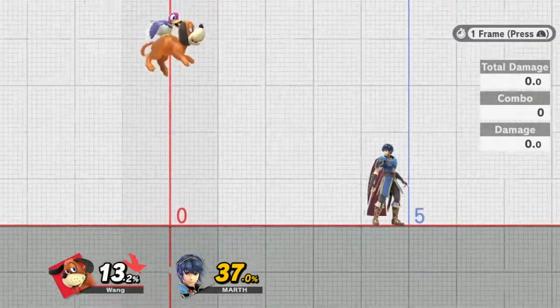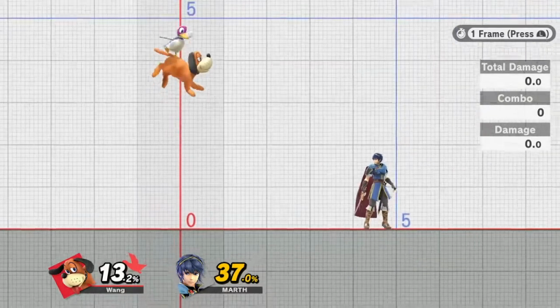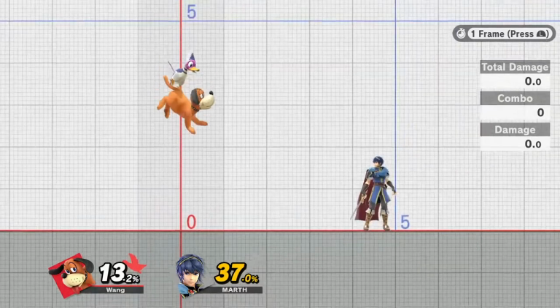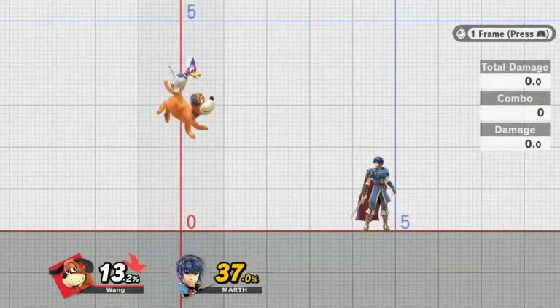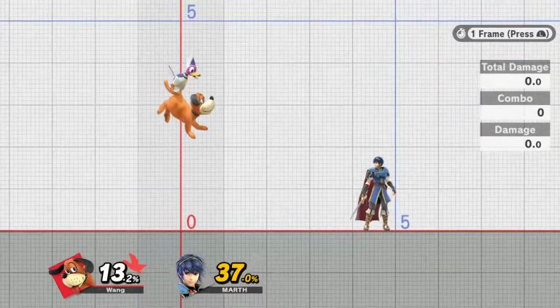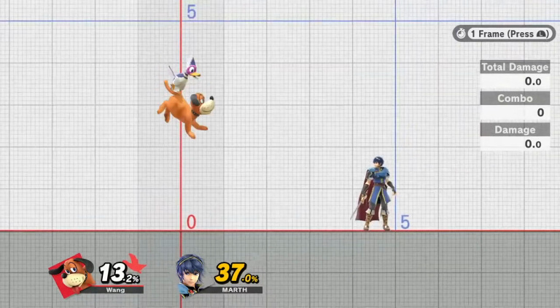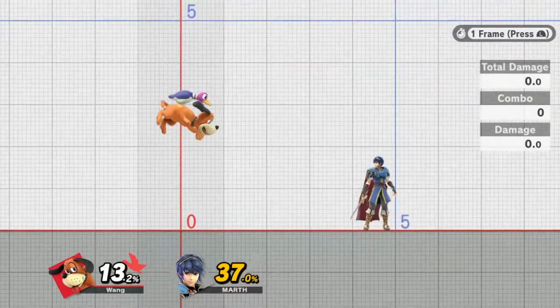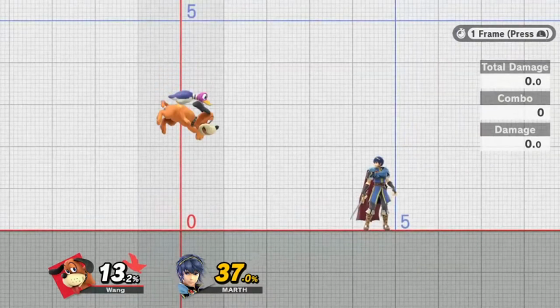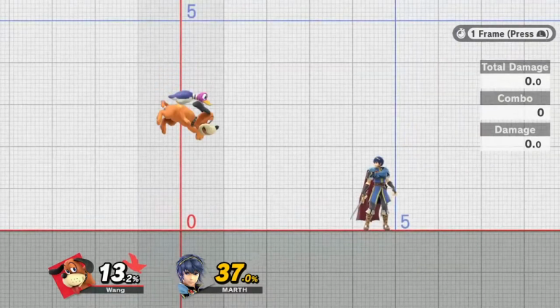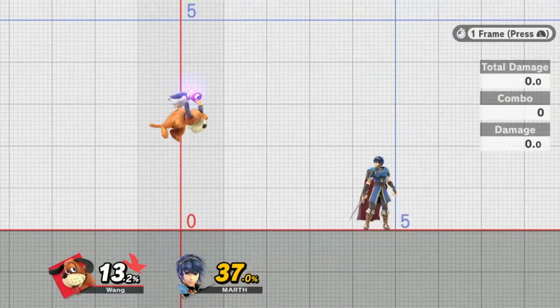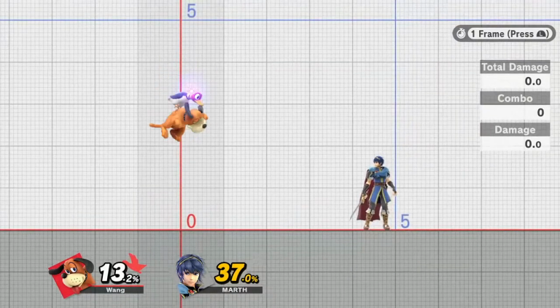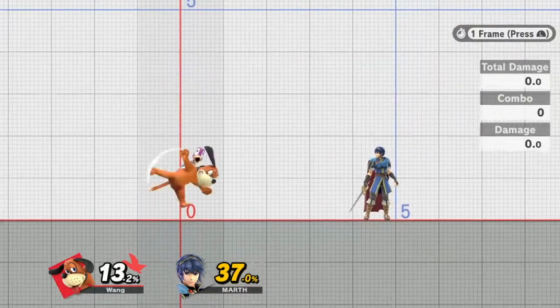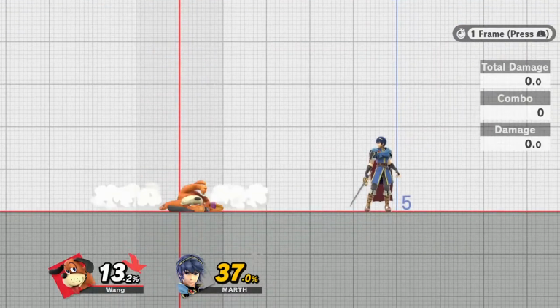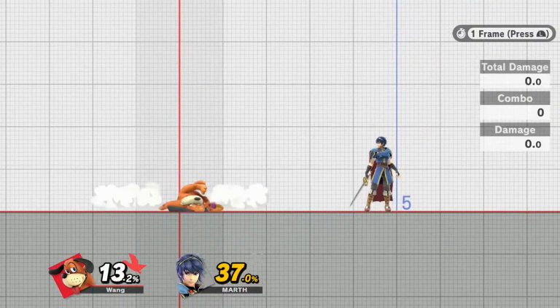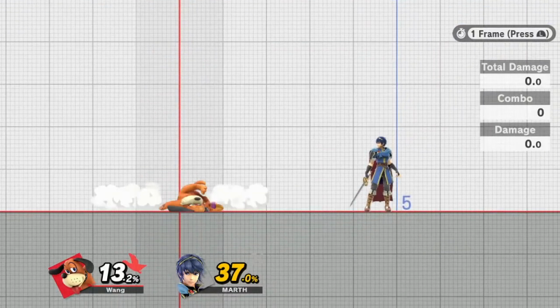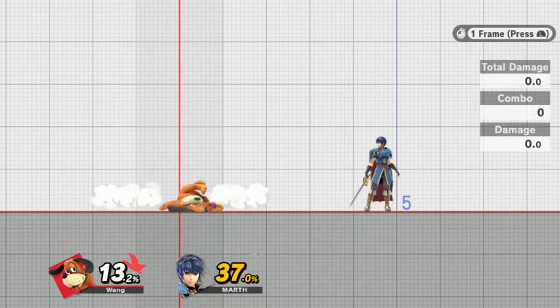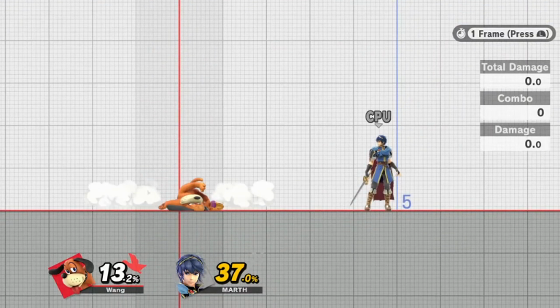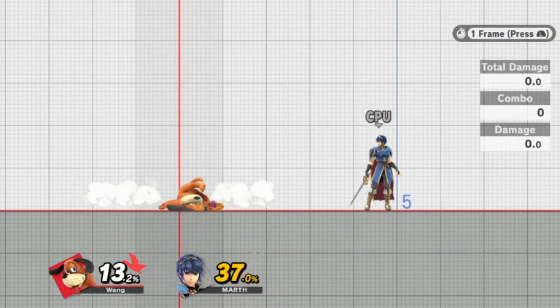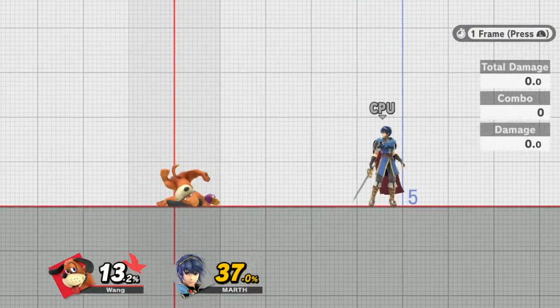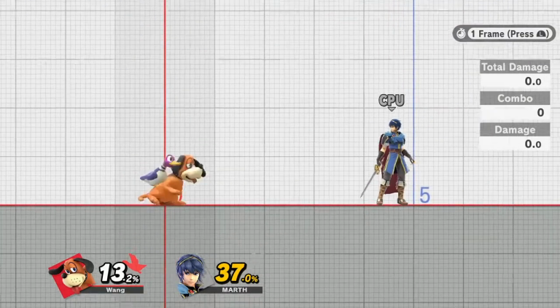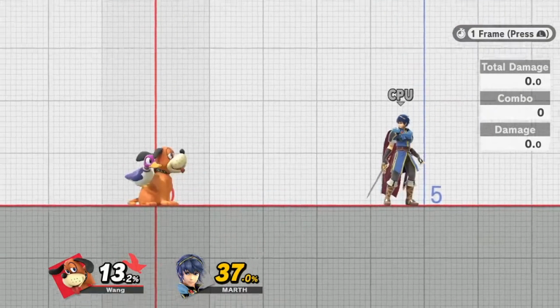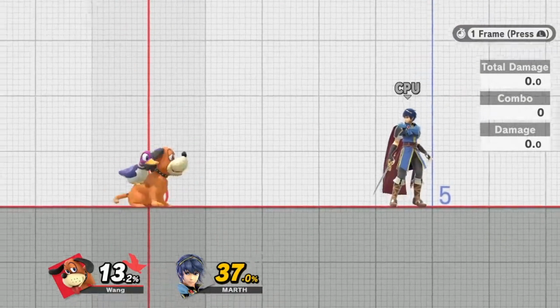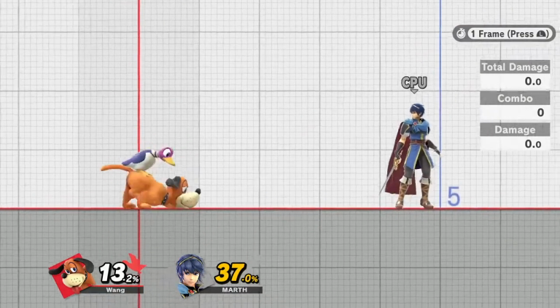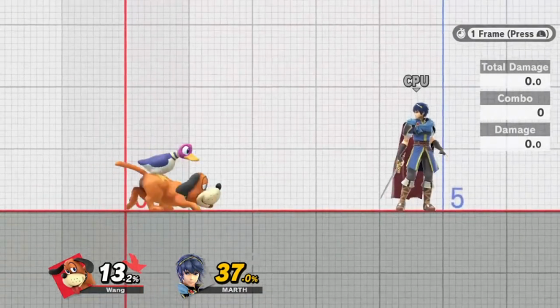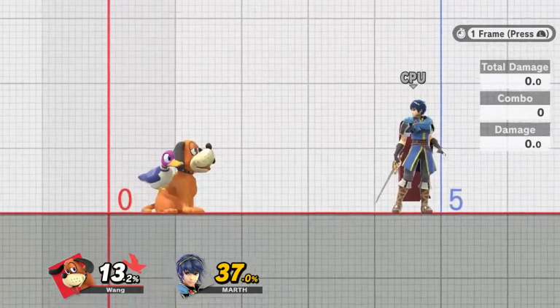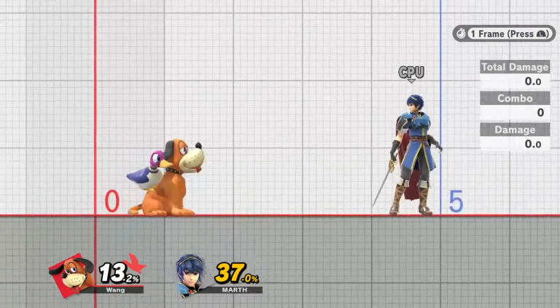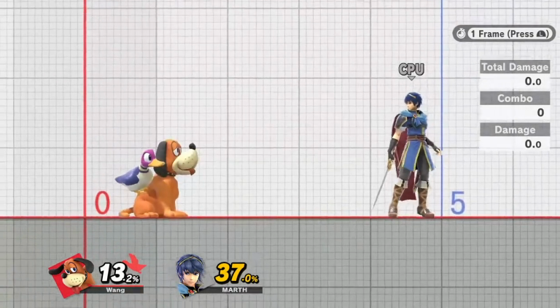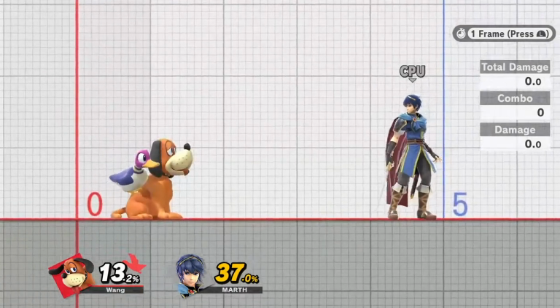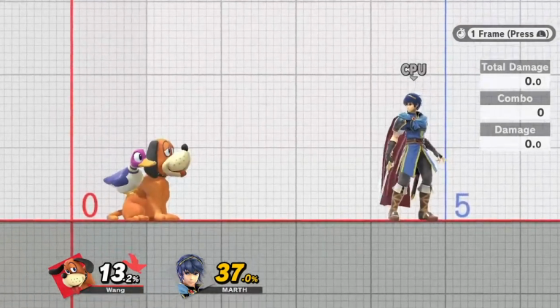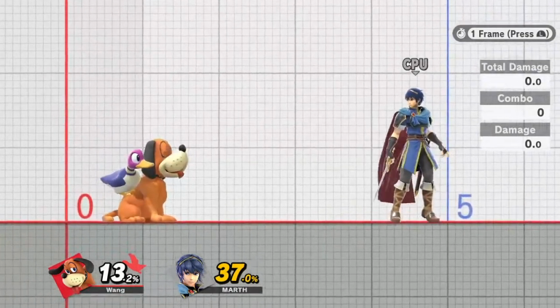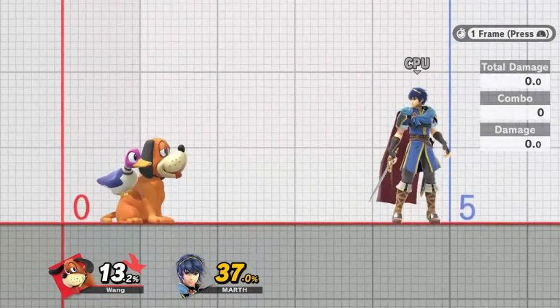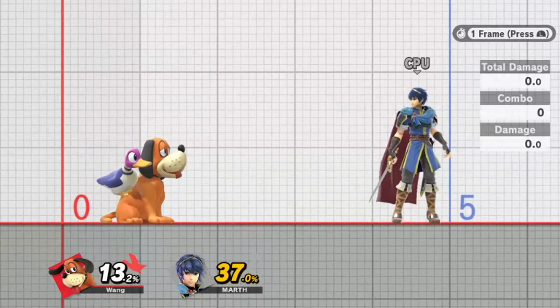Take a look again in slow motion — we throw out the fair and fast fall. Look how far out the duck is; now look how far back he goes. The second I land, the duck basically immediately goes his full length back to where Duck Hunt is, completely on top of the dog. That whole character space allows us to avoid pretty much every single out-of-shield option just by how far we go back. Keep in mind though, options like crouching or grabbing the duck can still beat it.